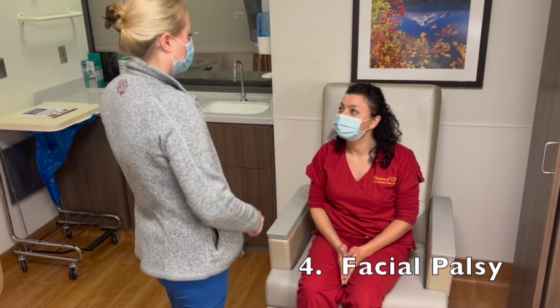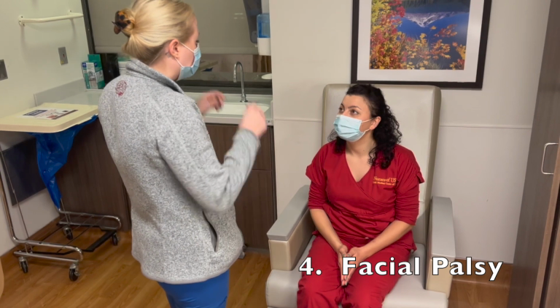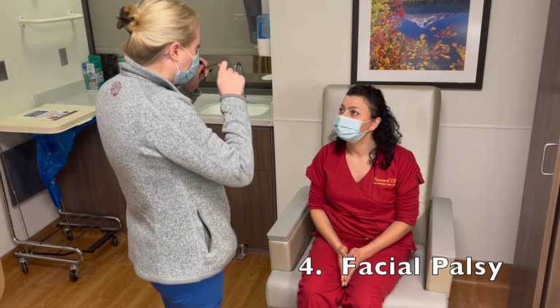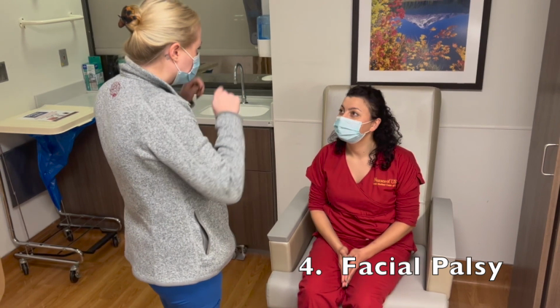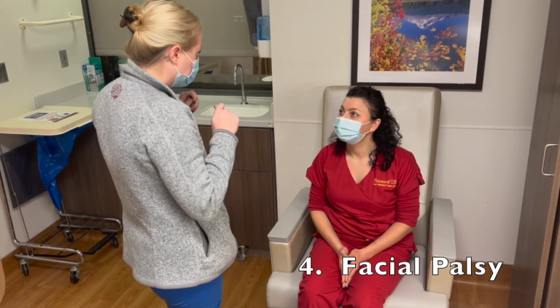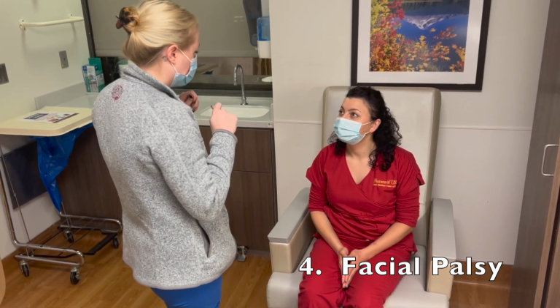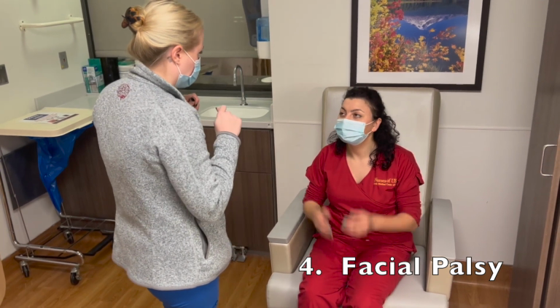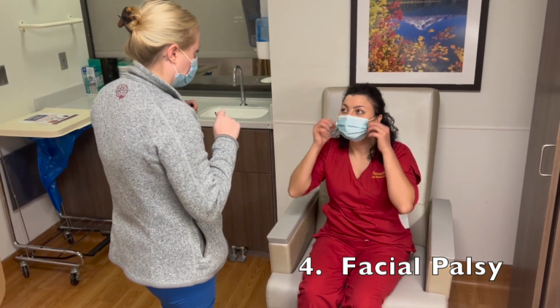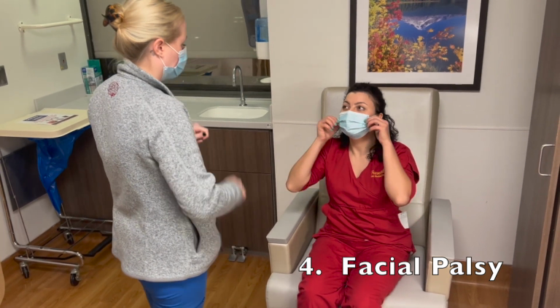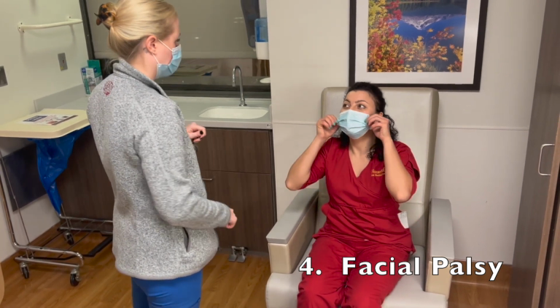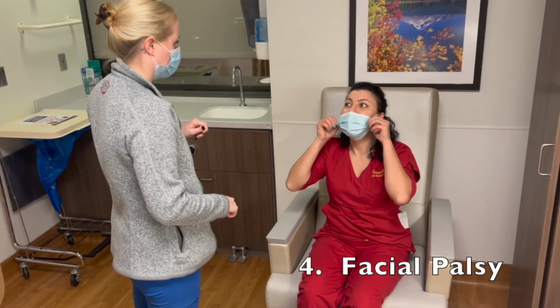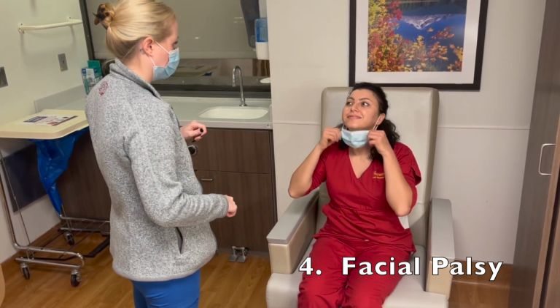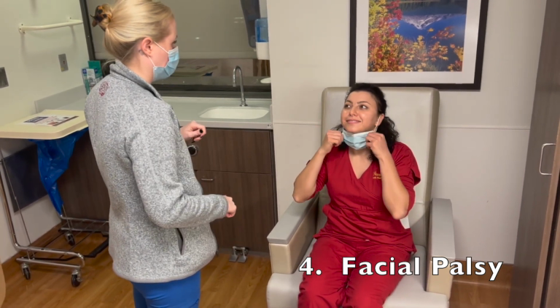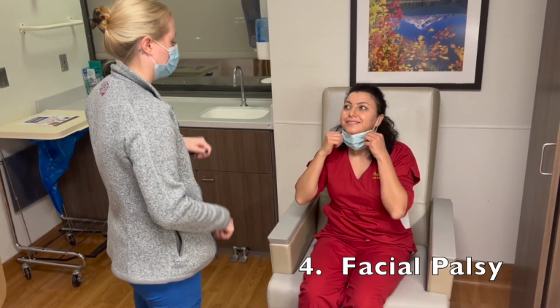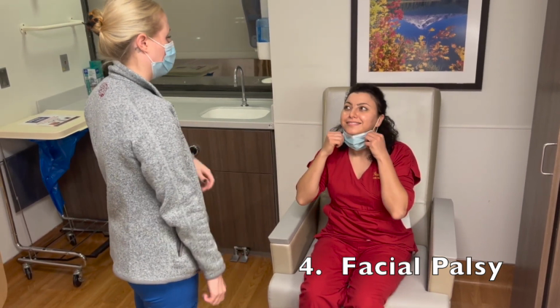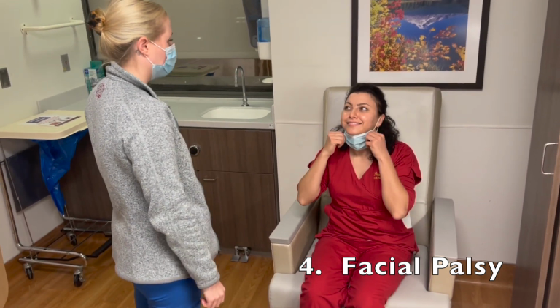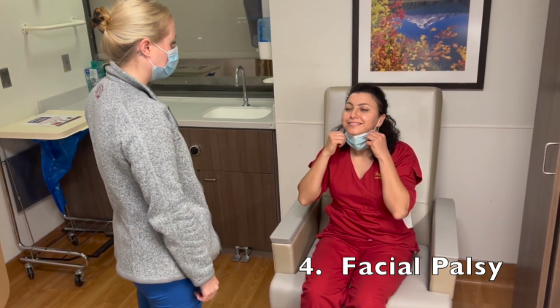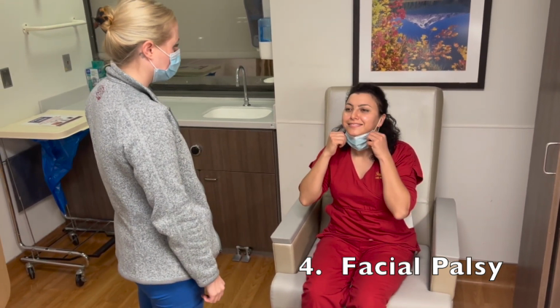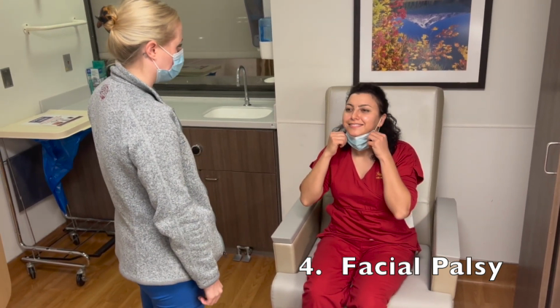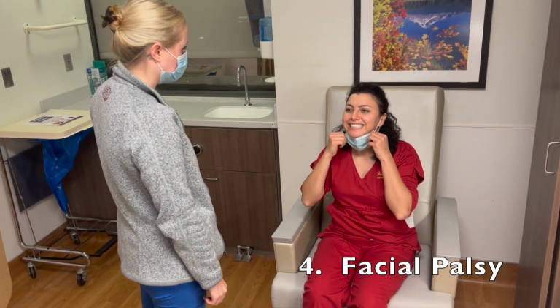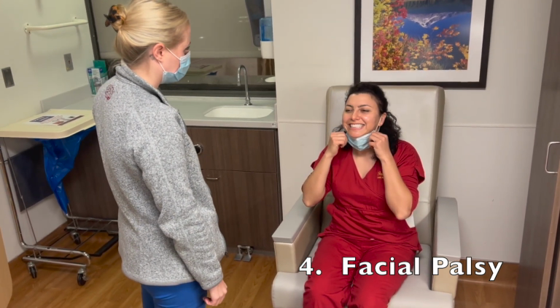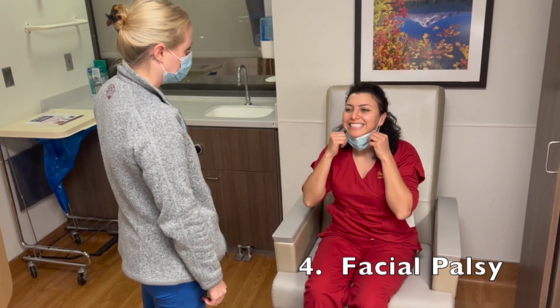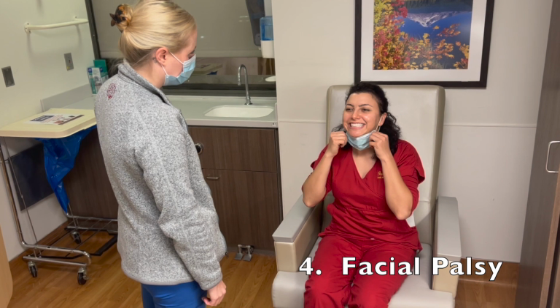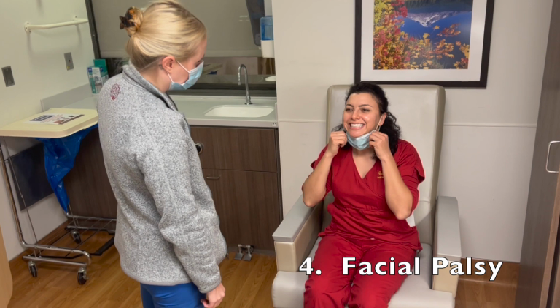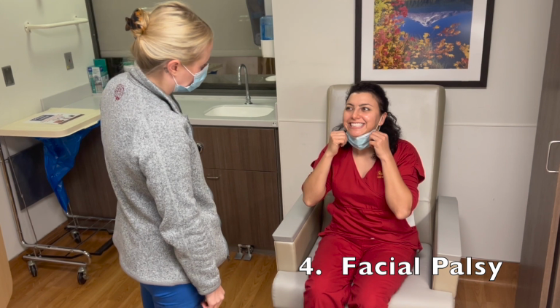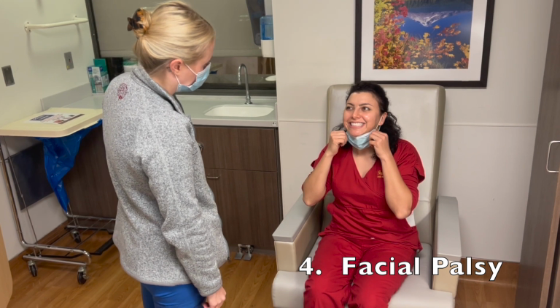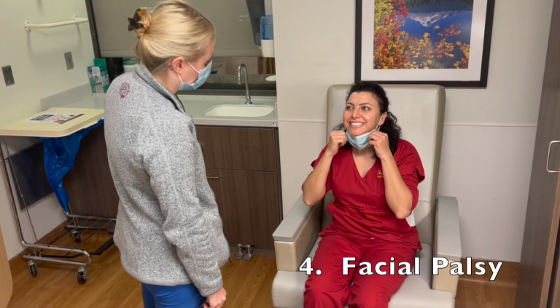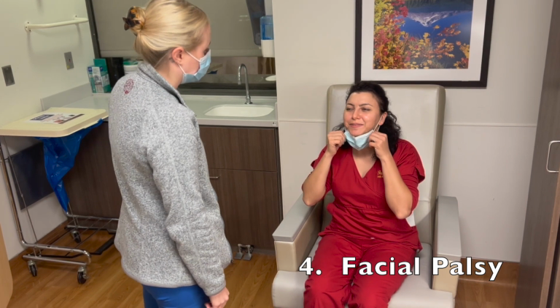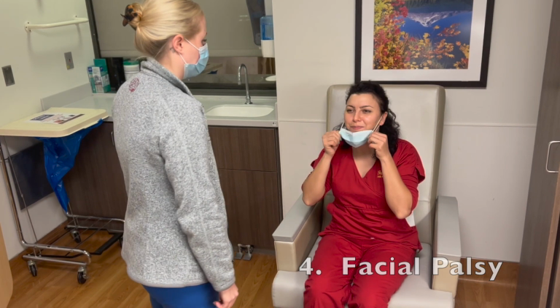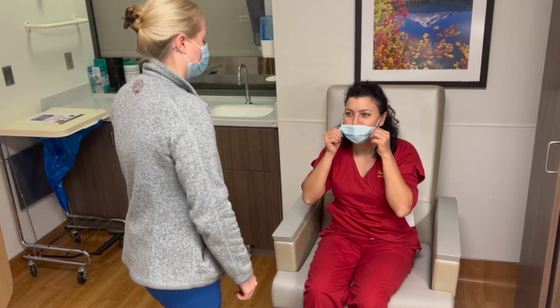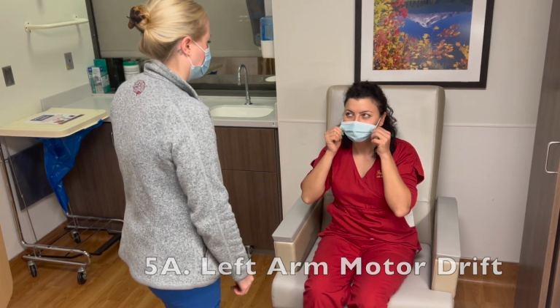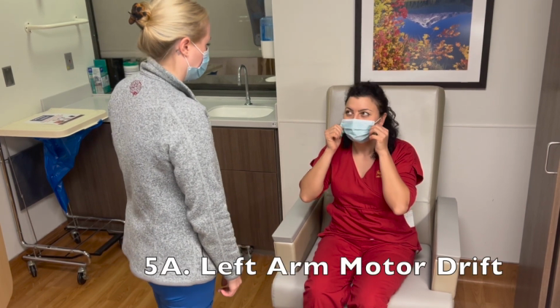Now I'm going to have you take down your mask really quick. Thank you. Now give me a big smile. Show me teeth. Very good. You can put your mask back.